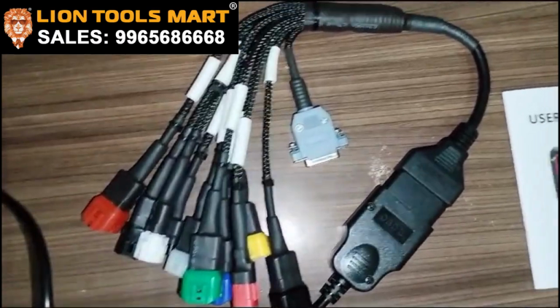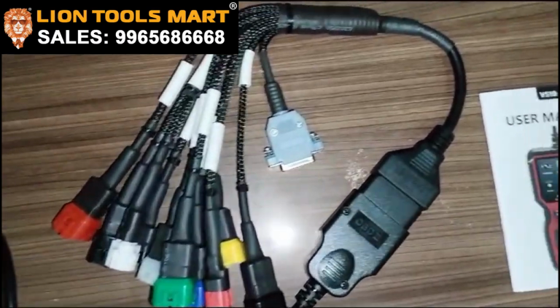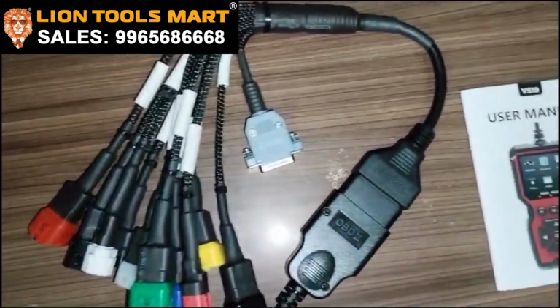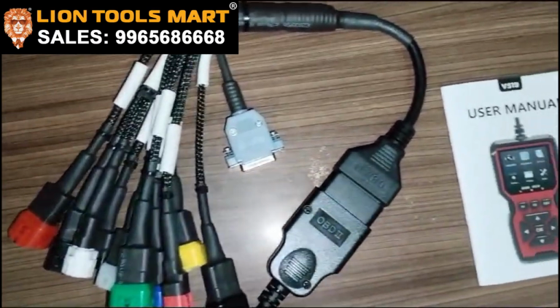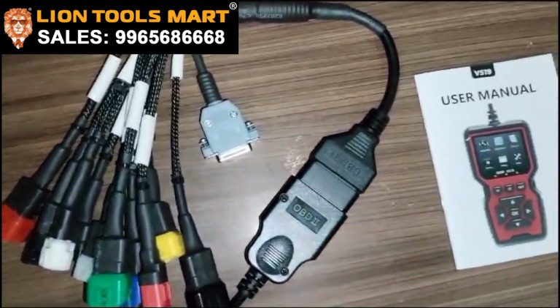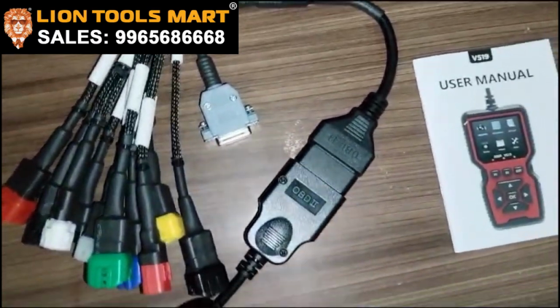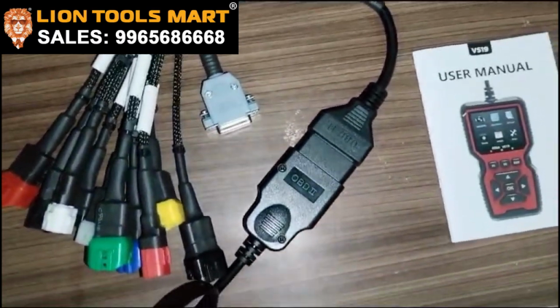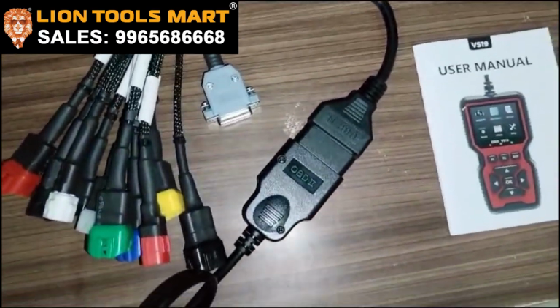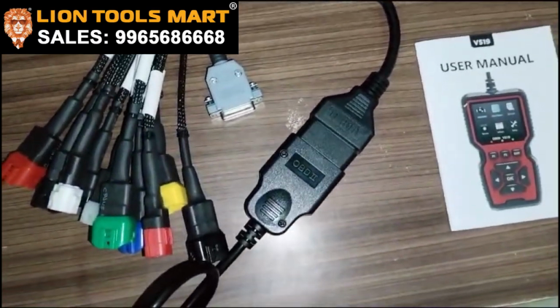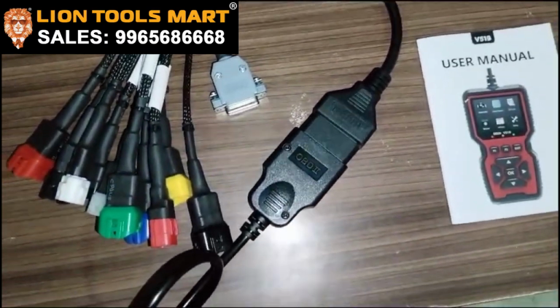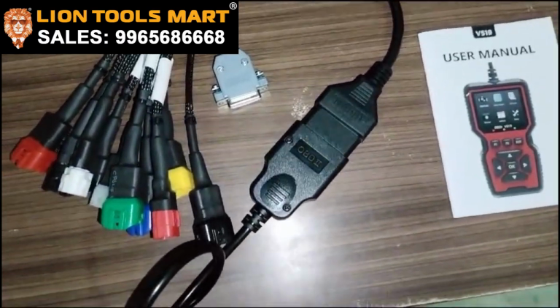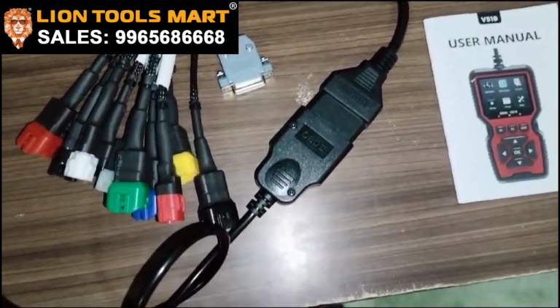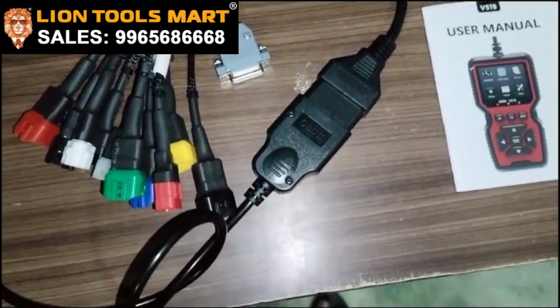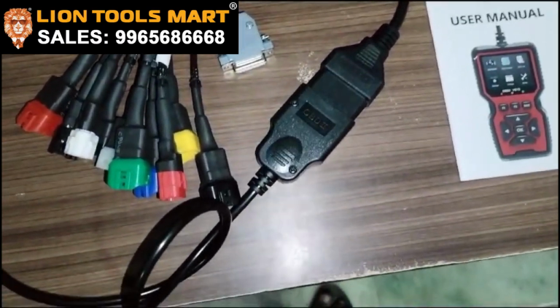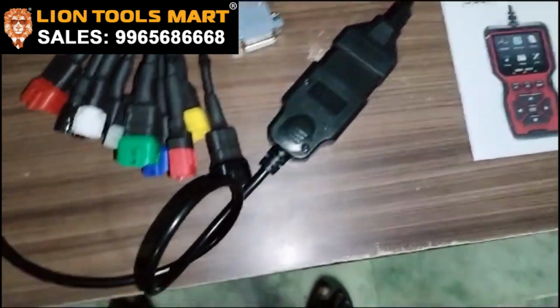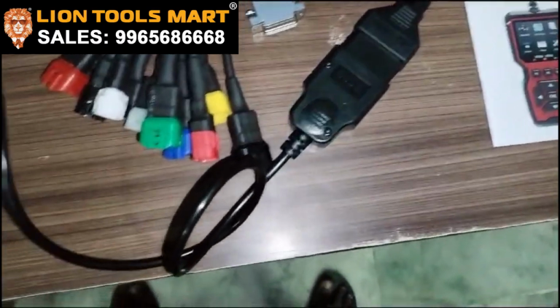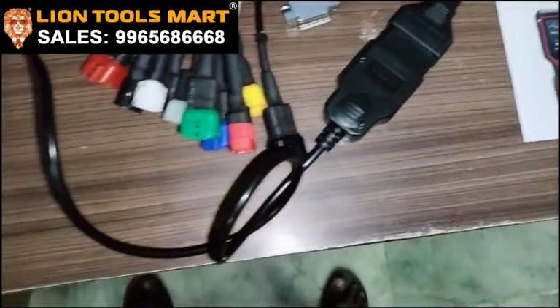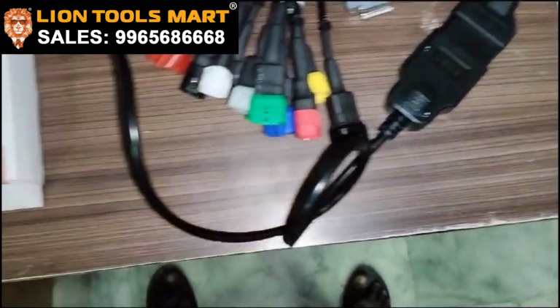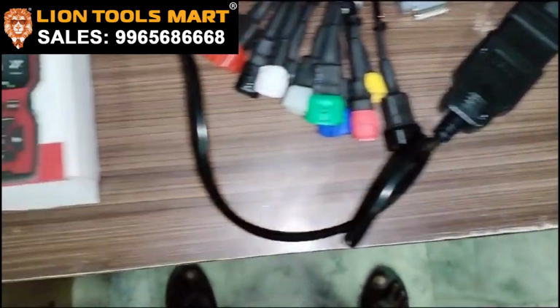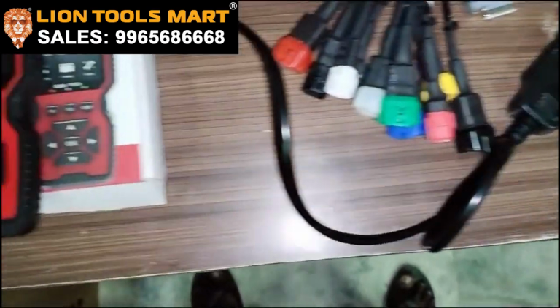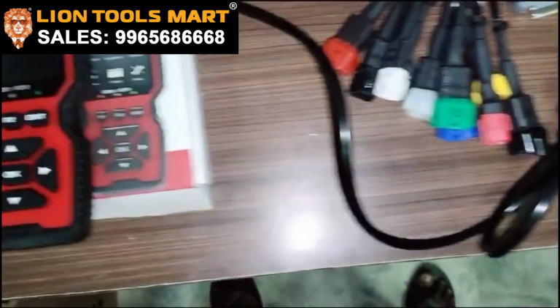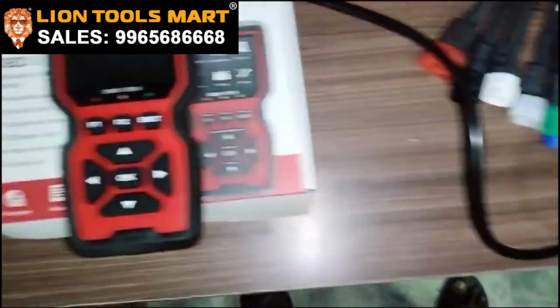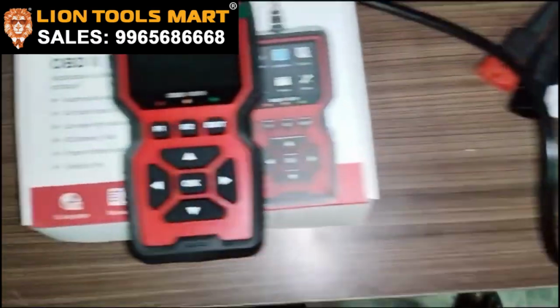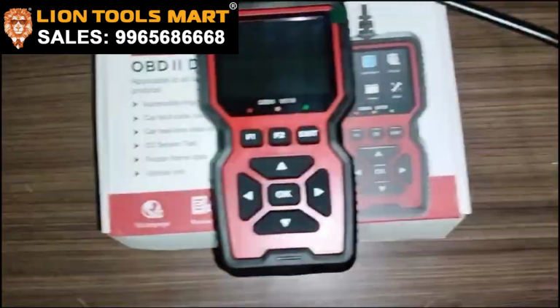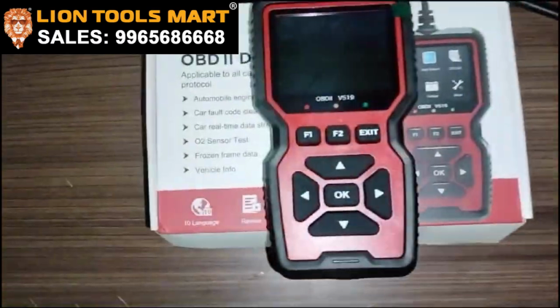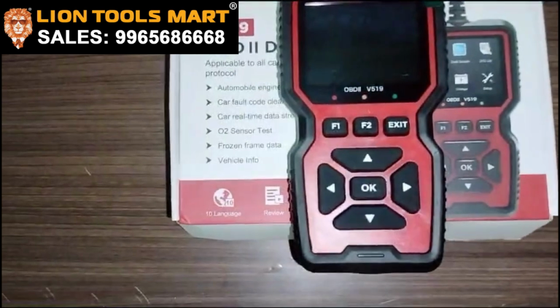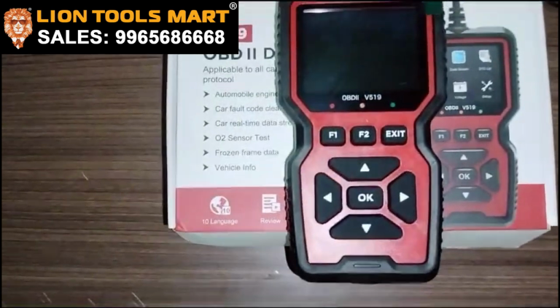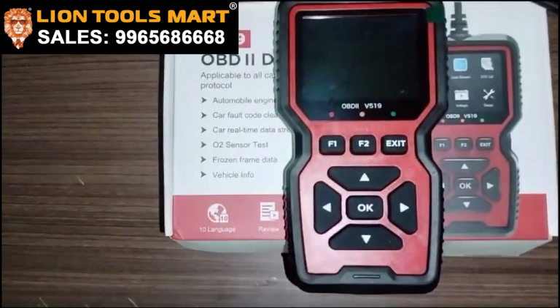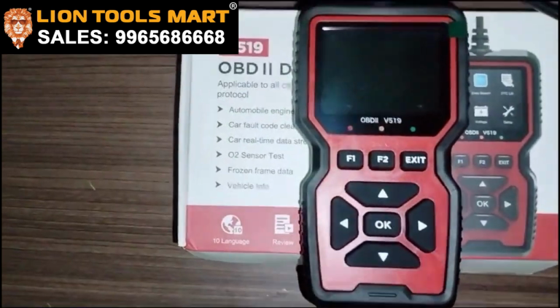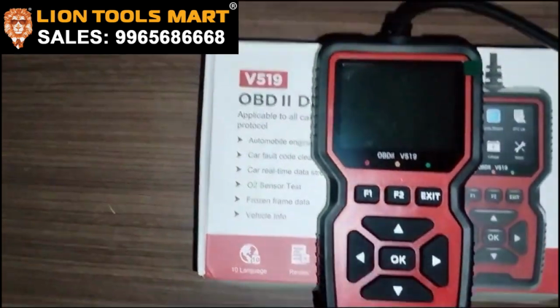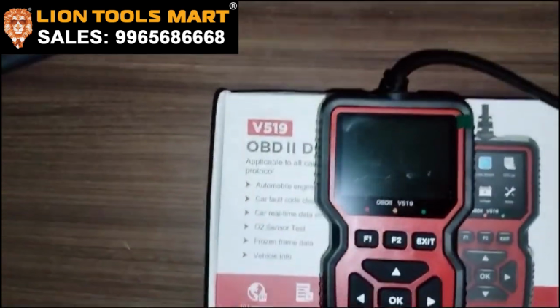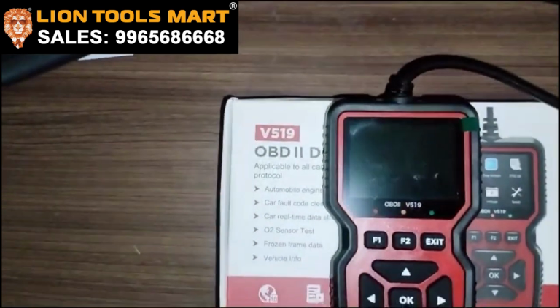You can save data, and you can test the O2 sensor.